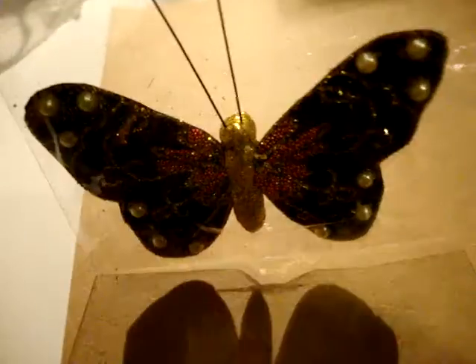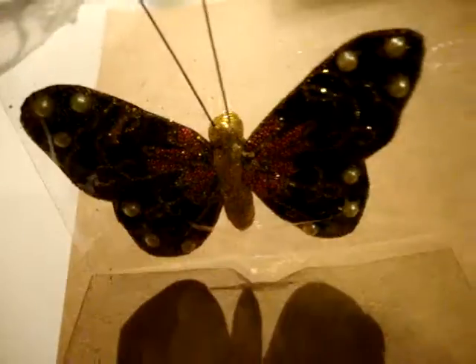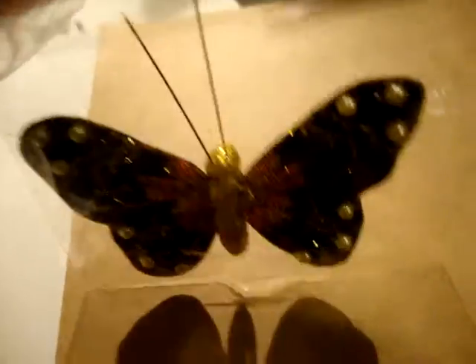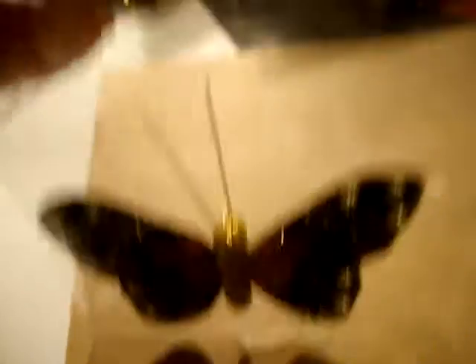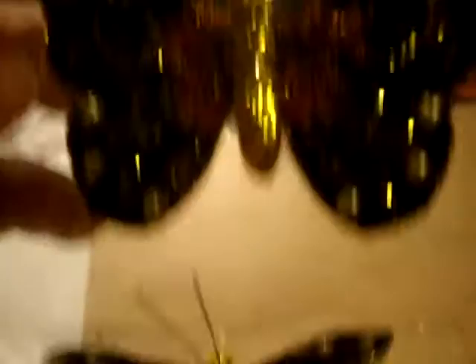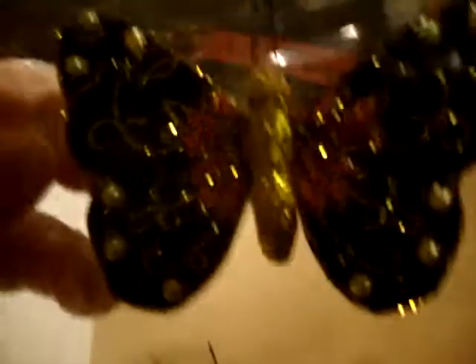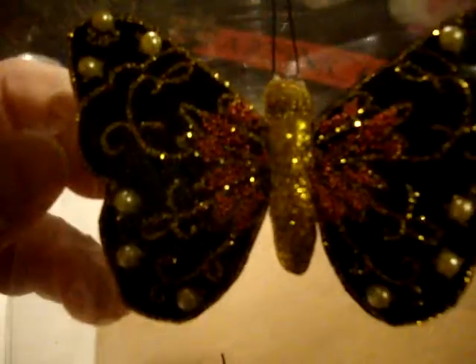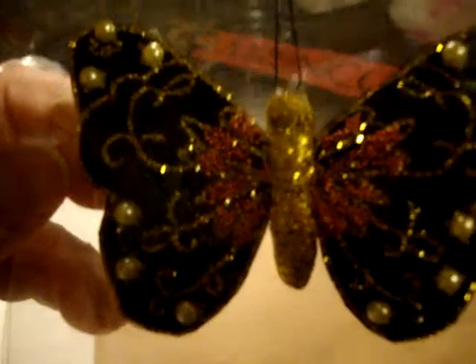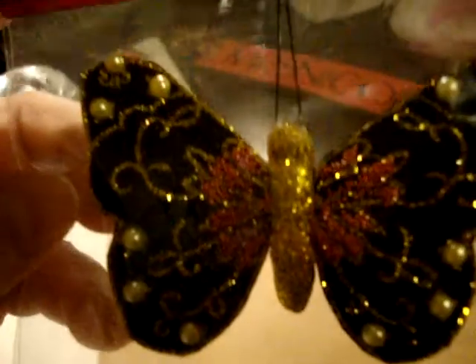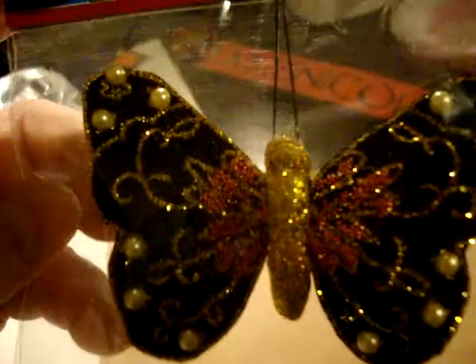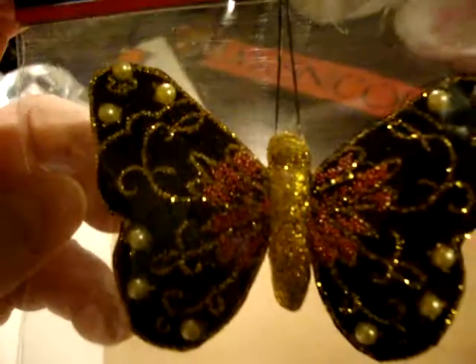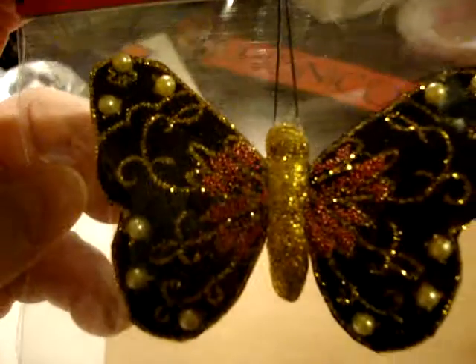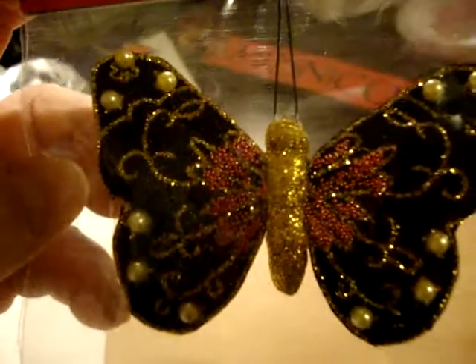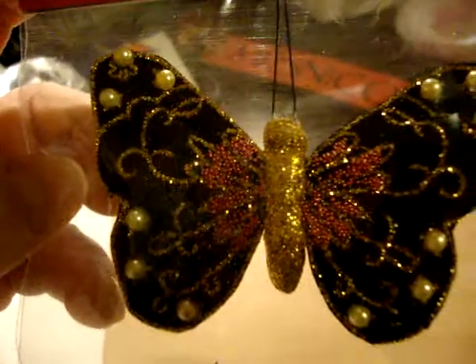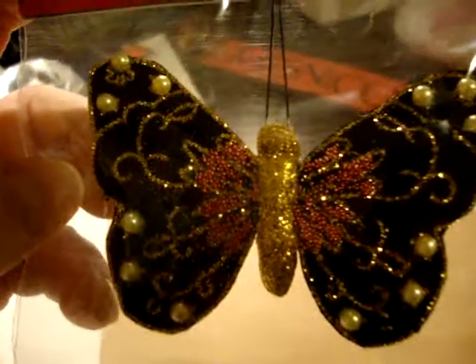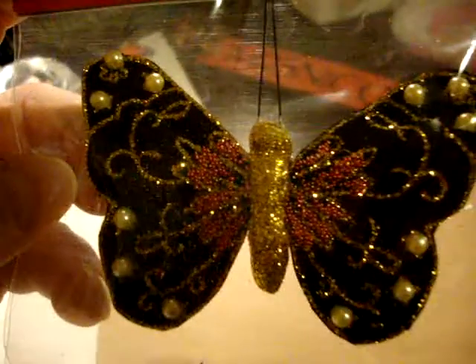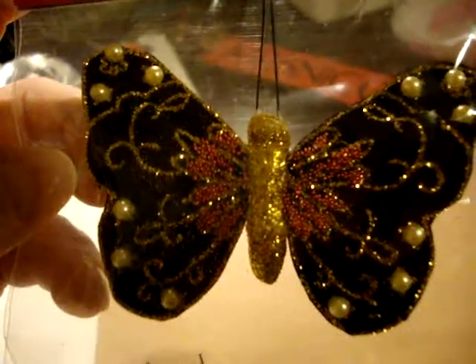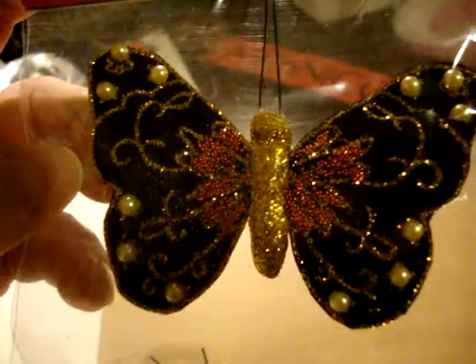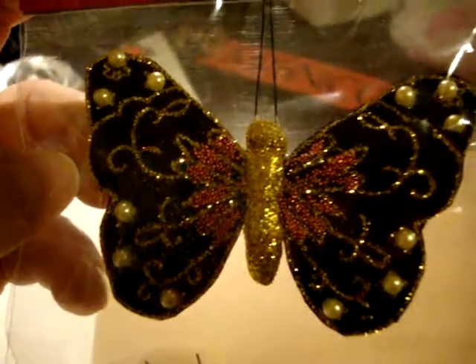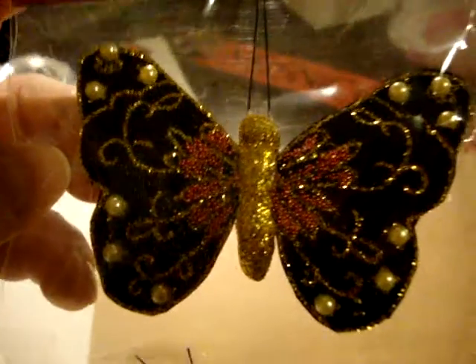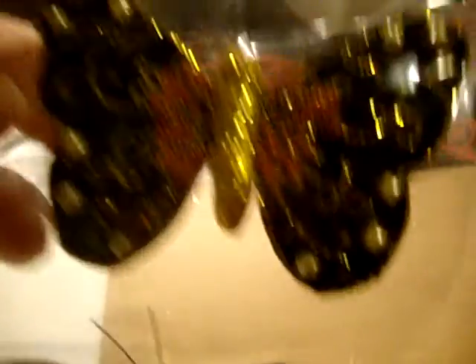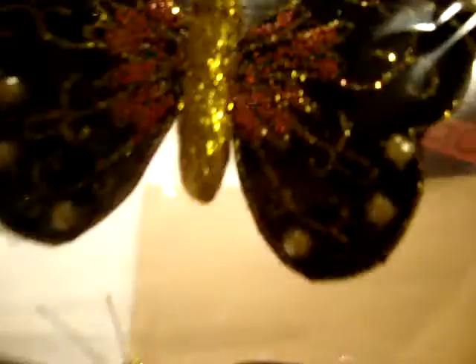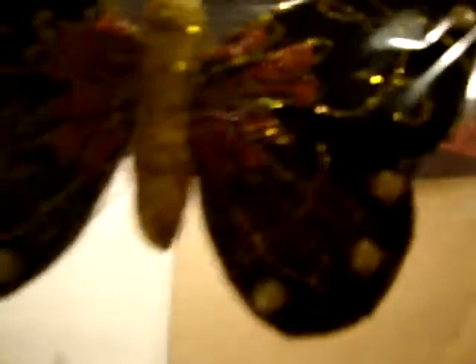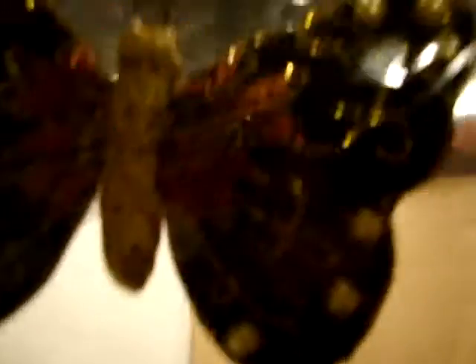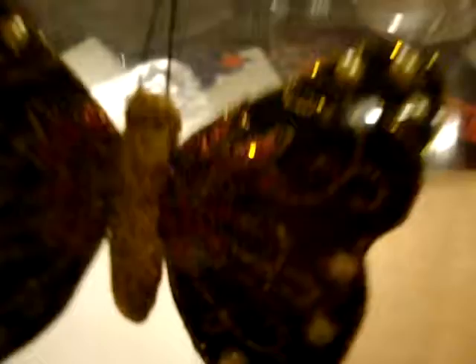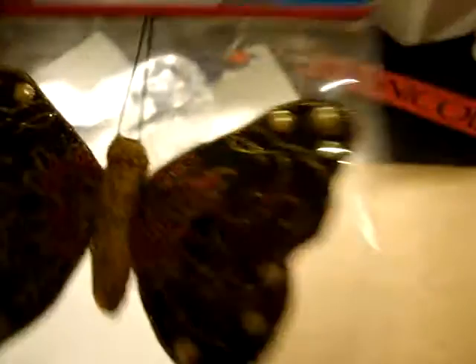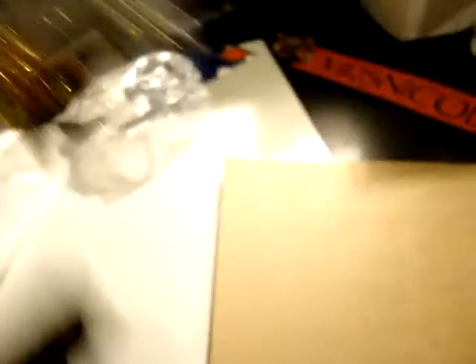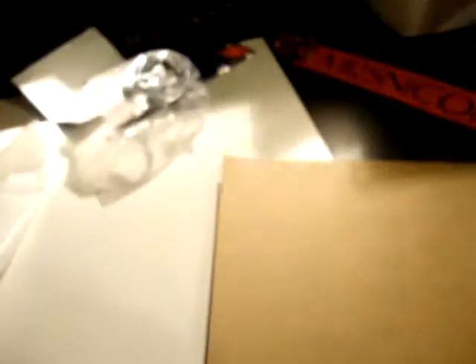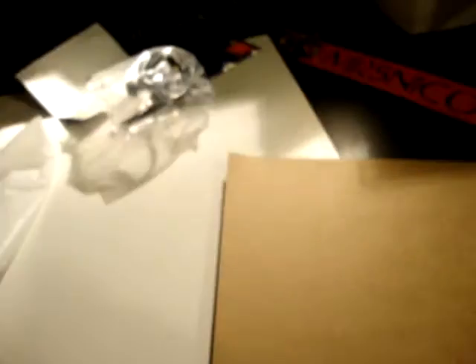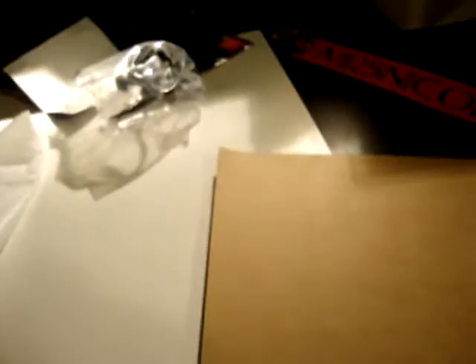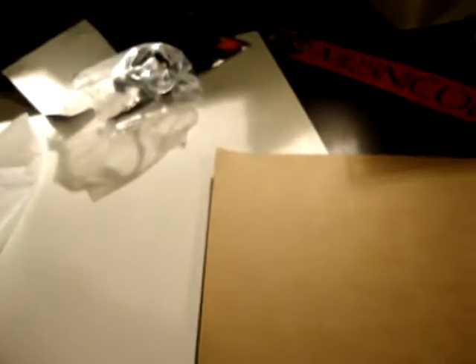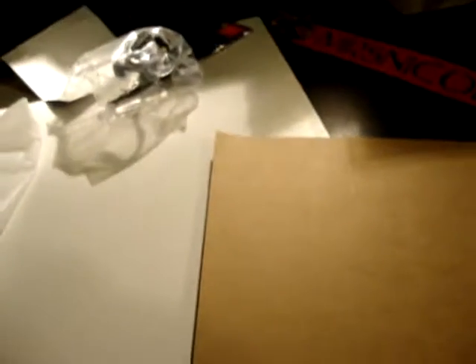I get two for a dollar. I can't make things like this yet — hence the word yet. I'm learning.